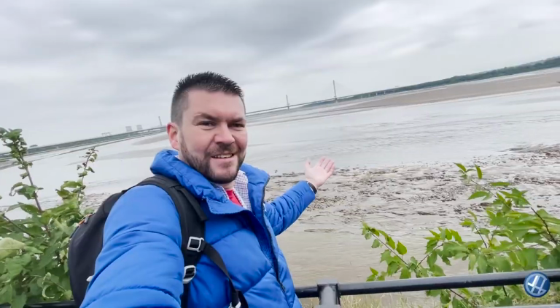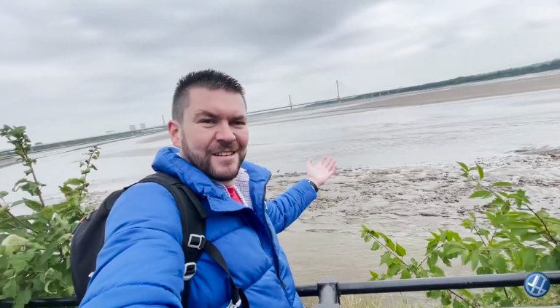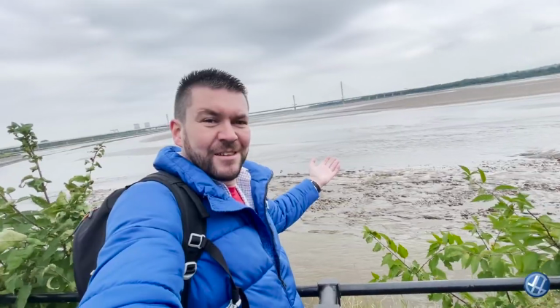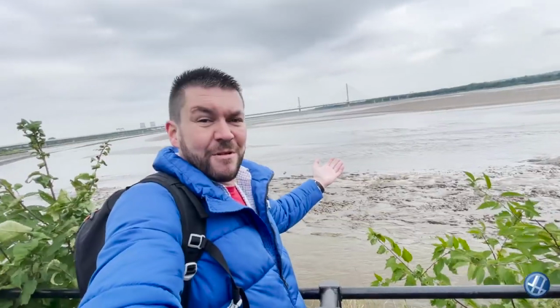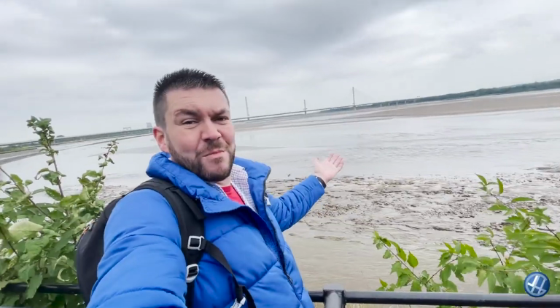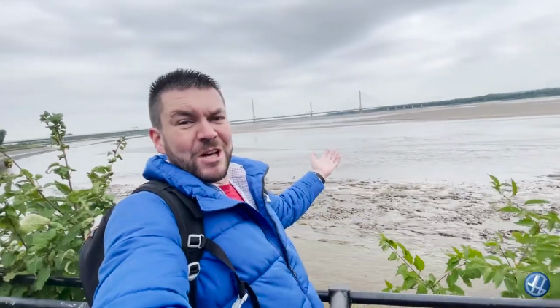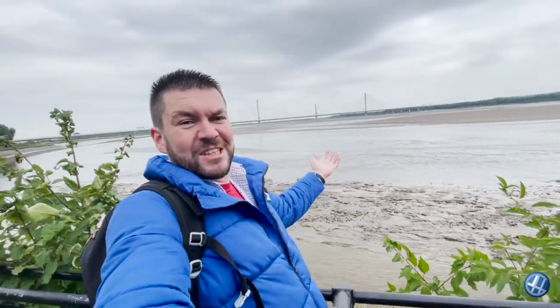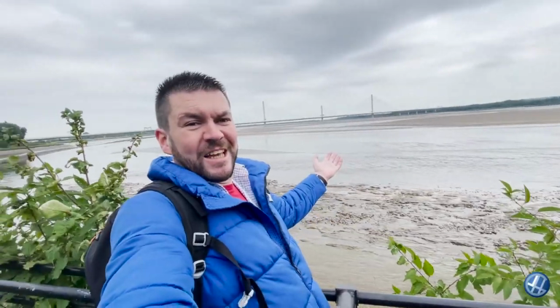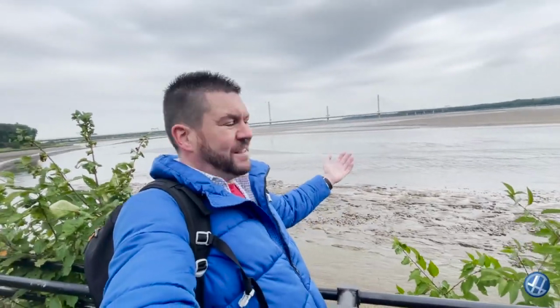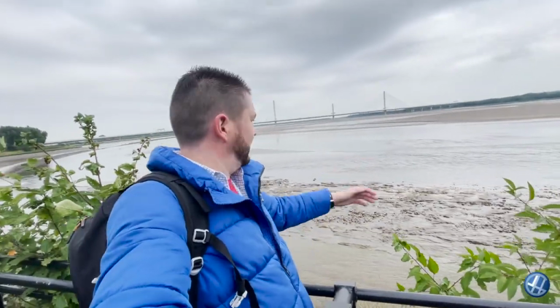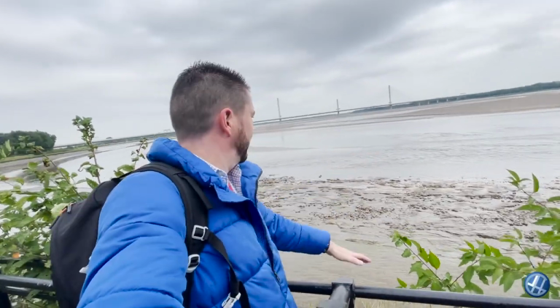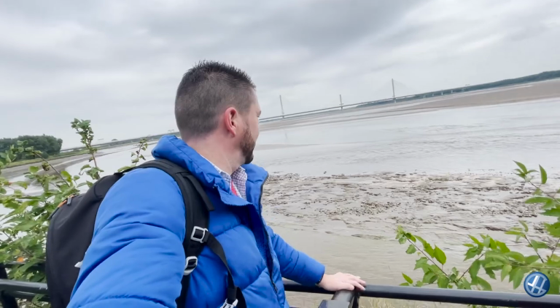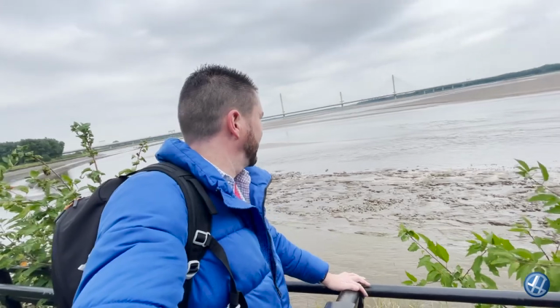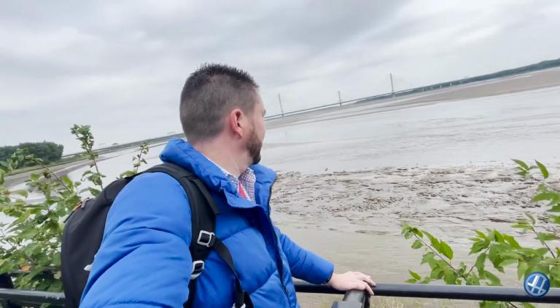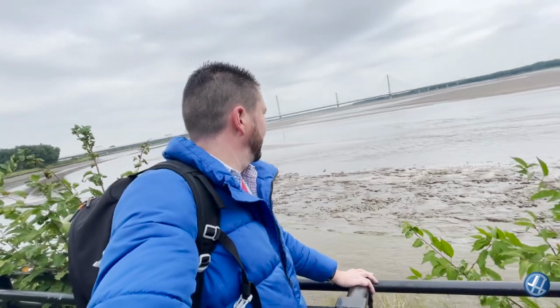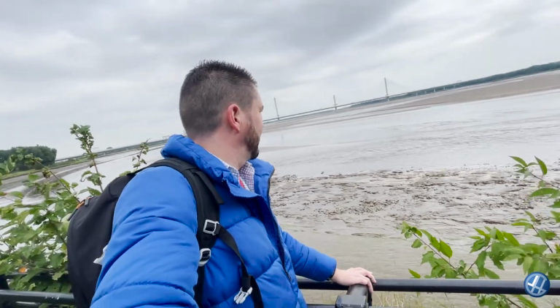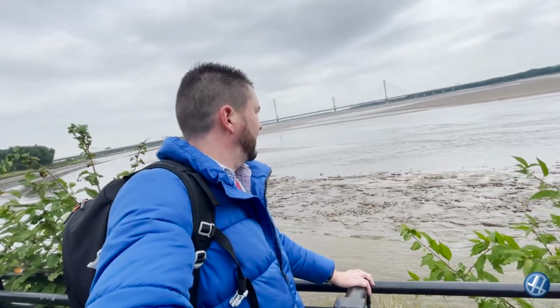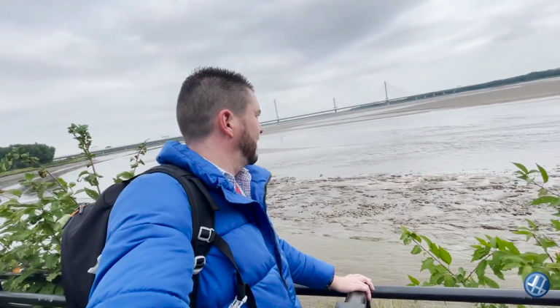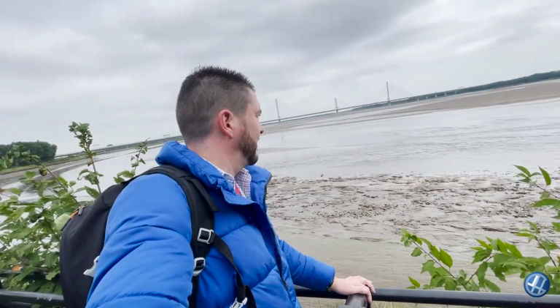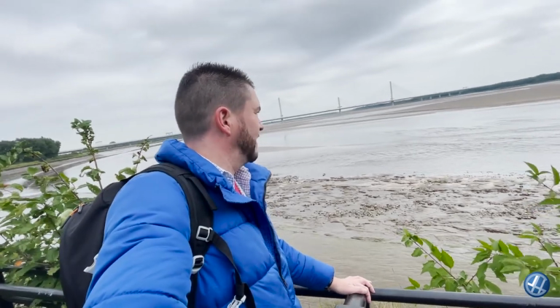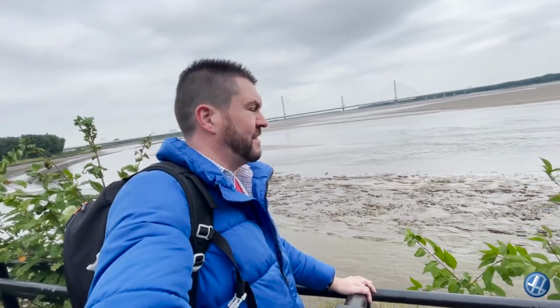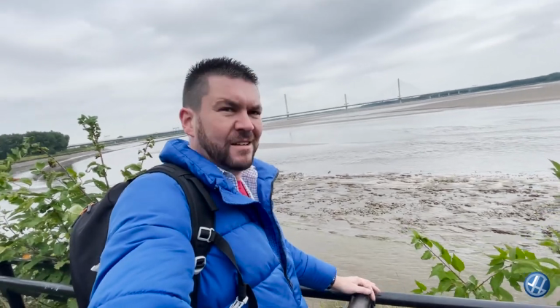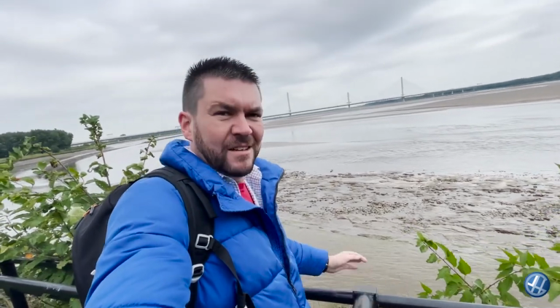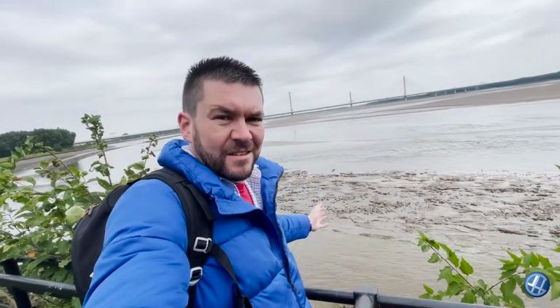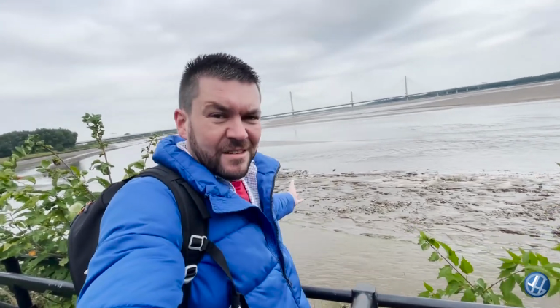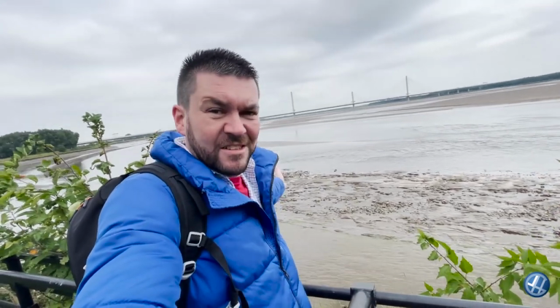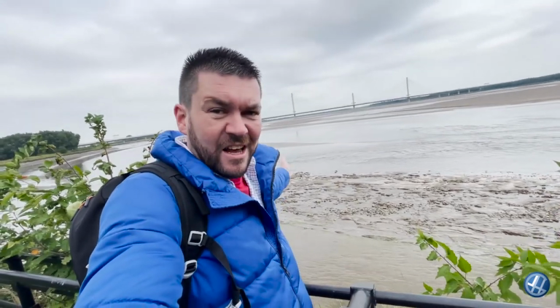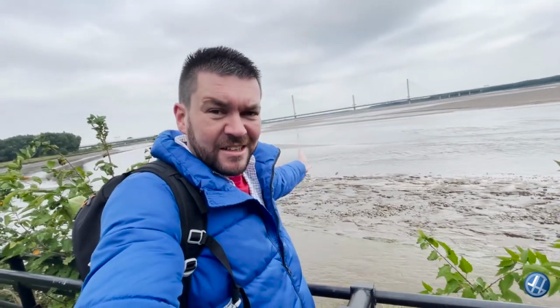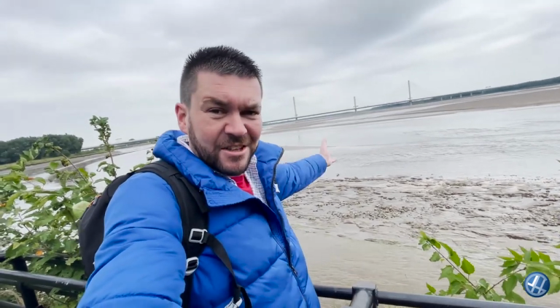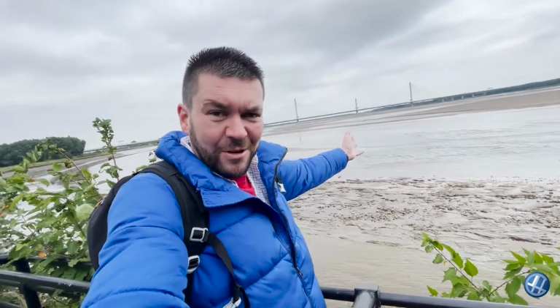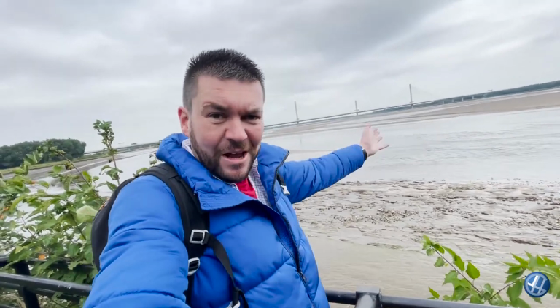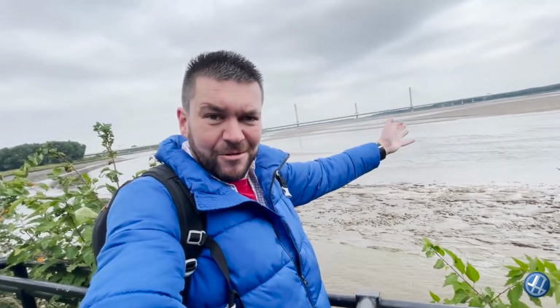The River Mersey — the tide is going out.